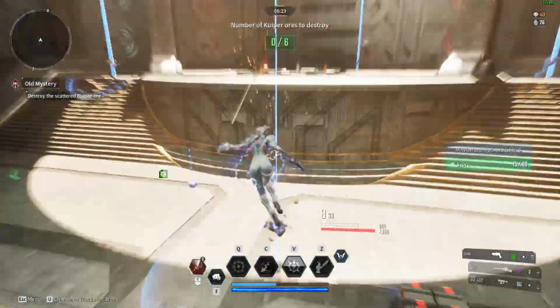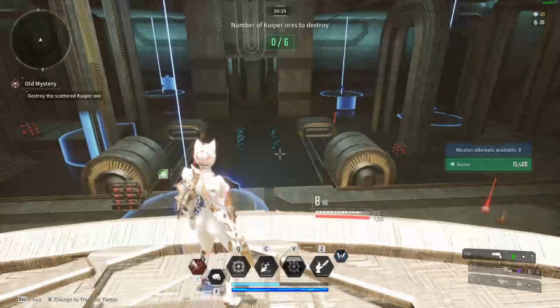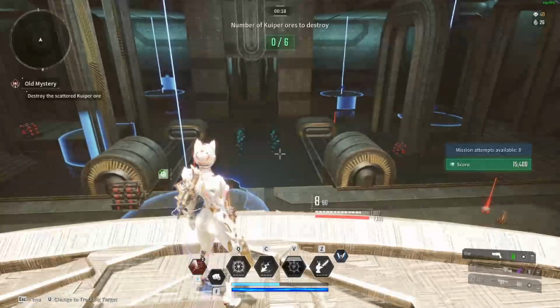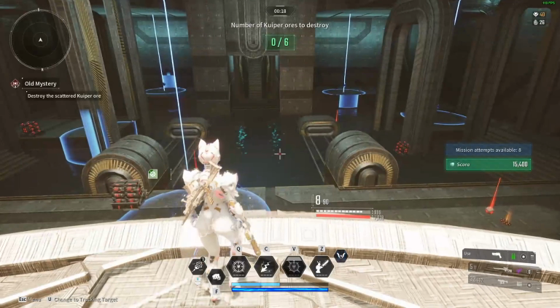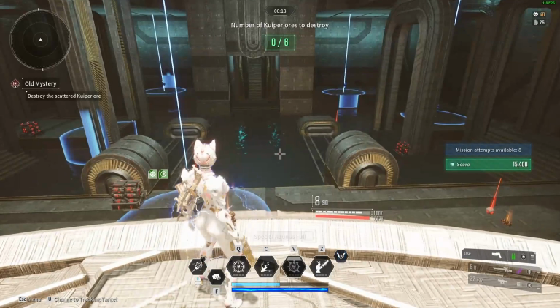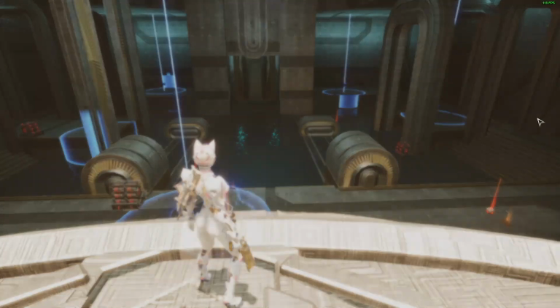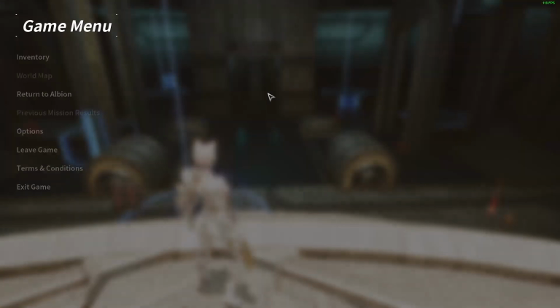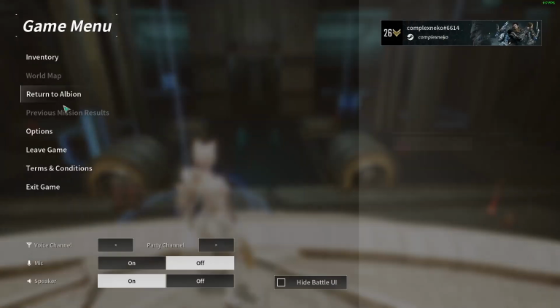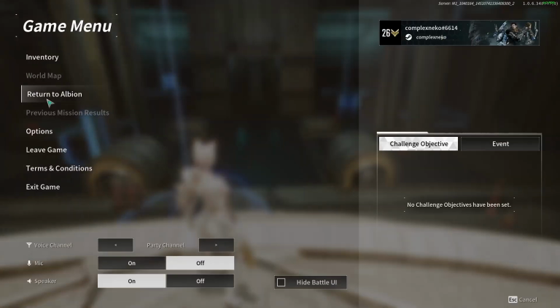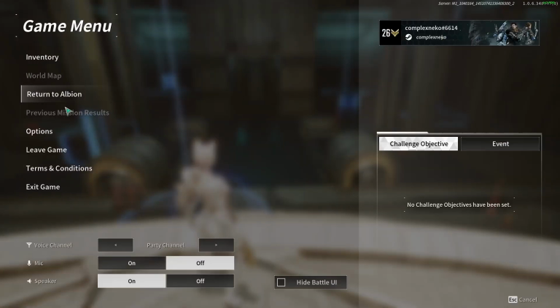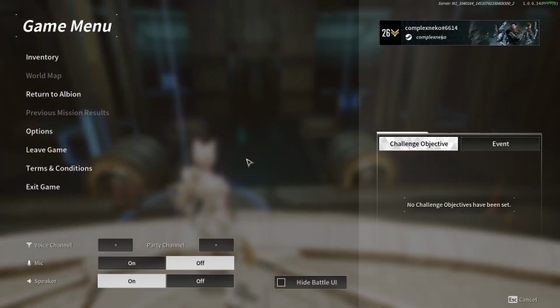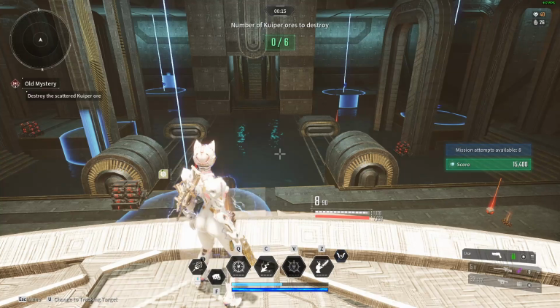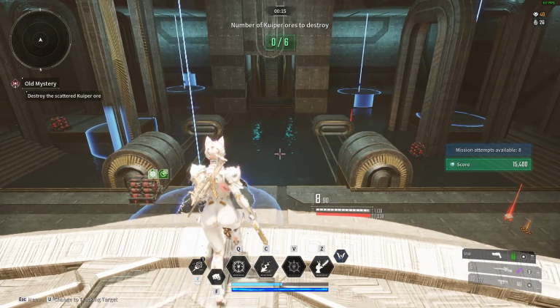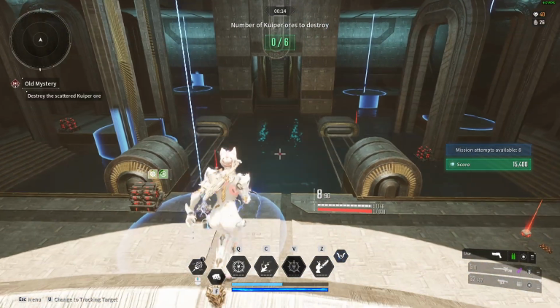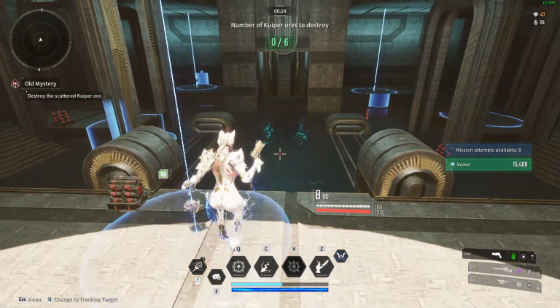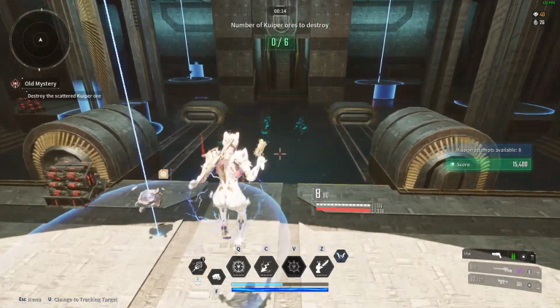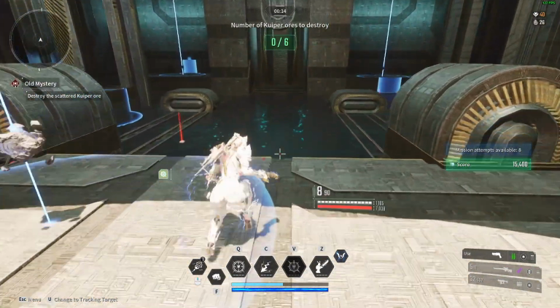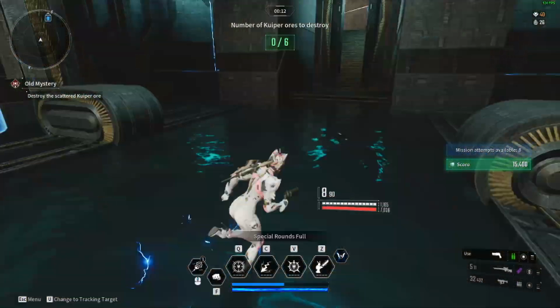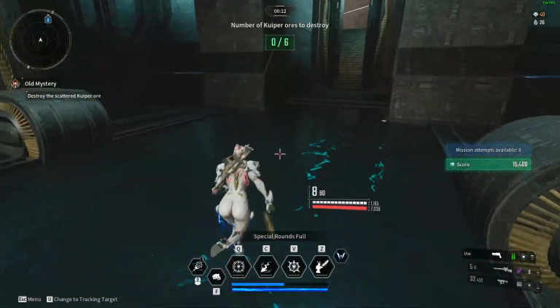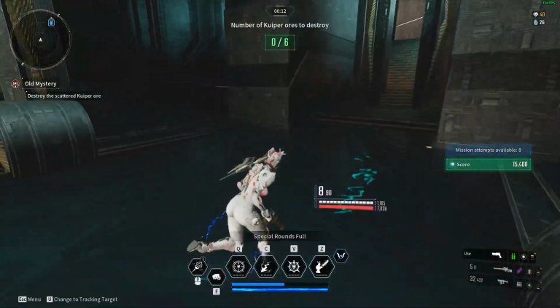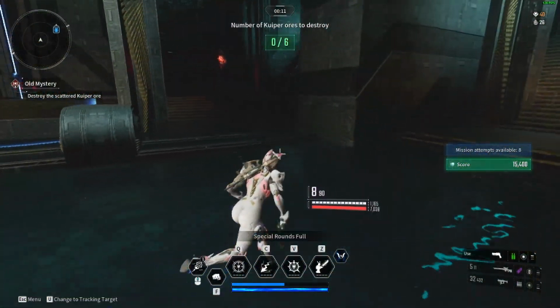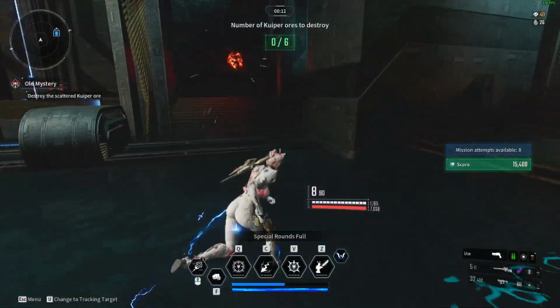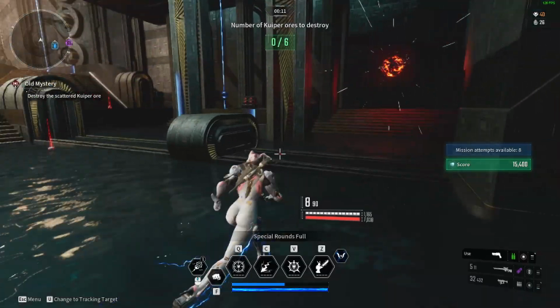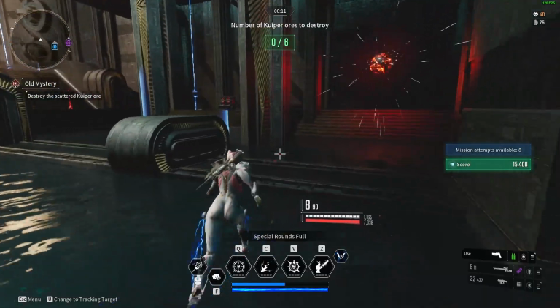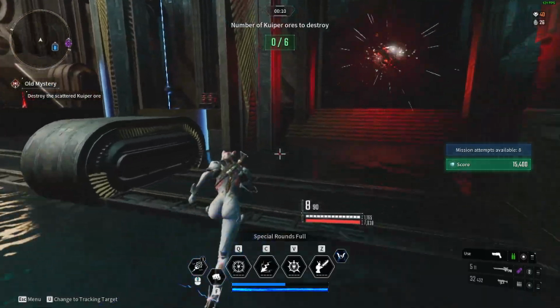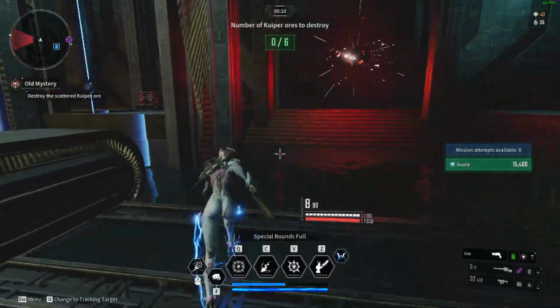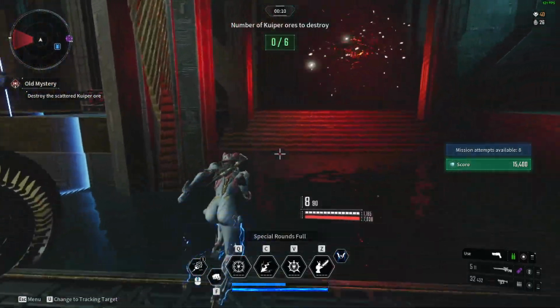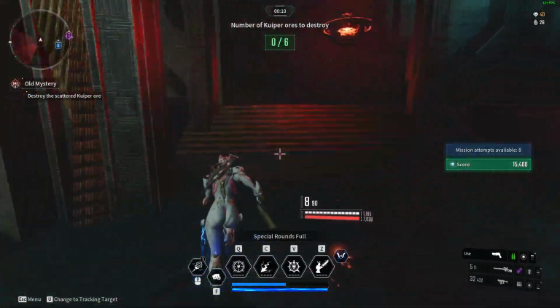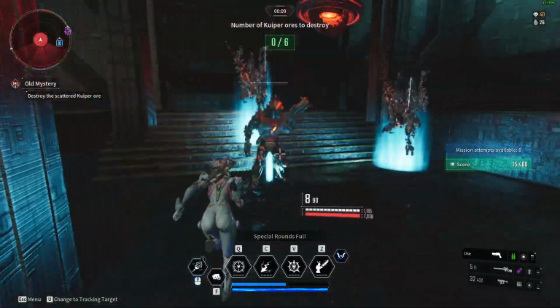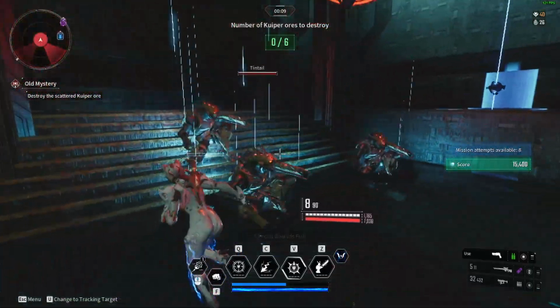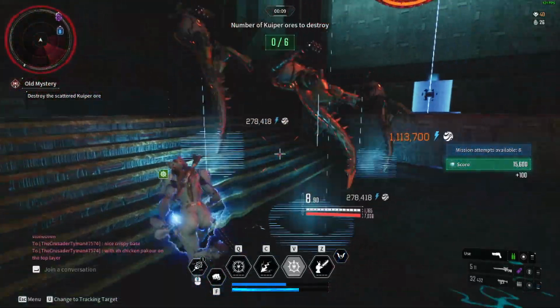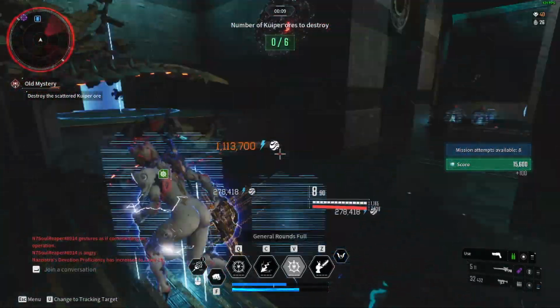Once you kill your fifth Elite, all you have to do is leave the game and then restart the mission. Keep doing this until you're satisfied with the amount of batteries that you have.